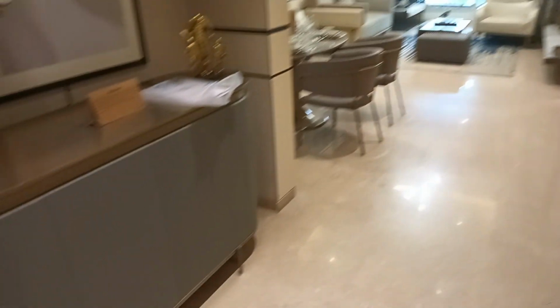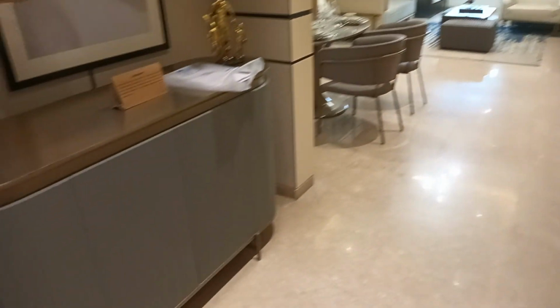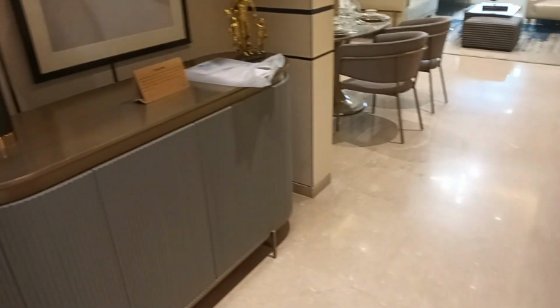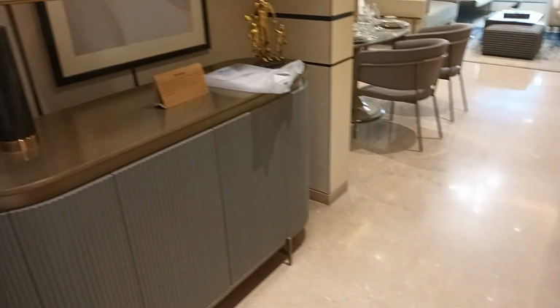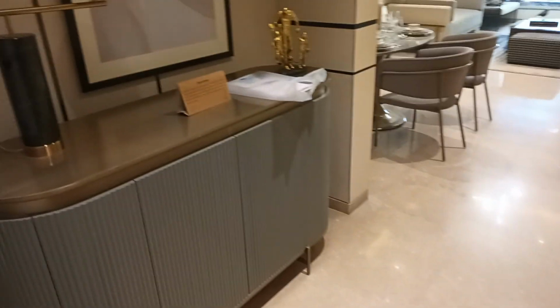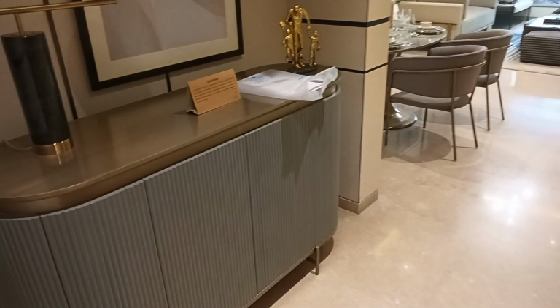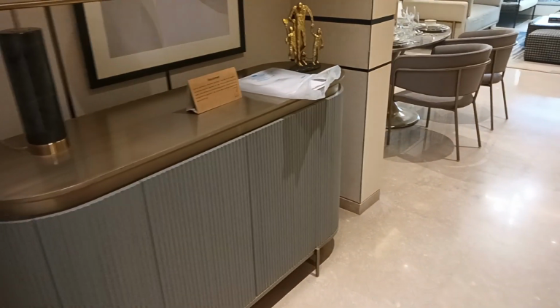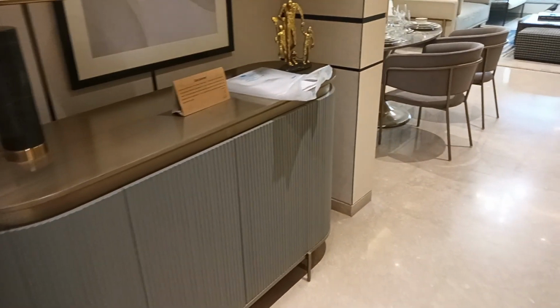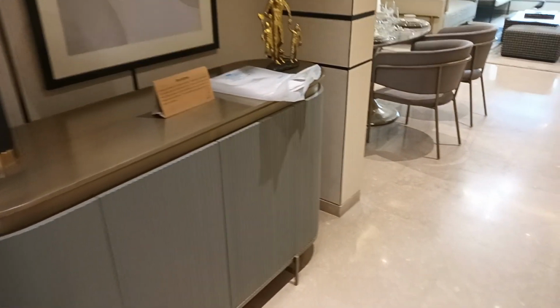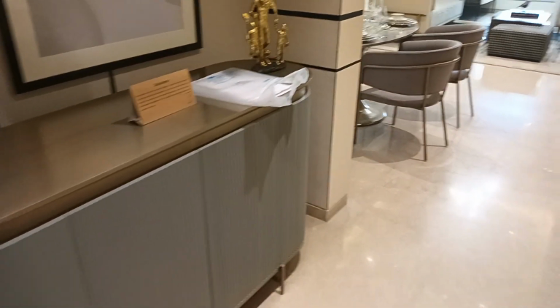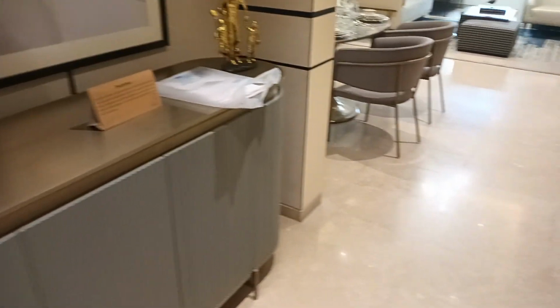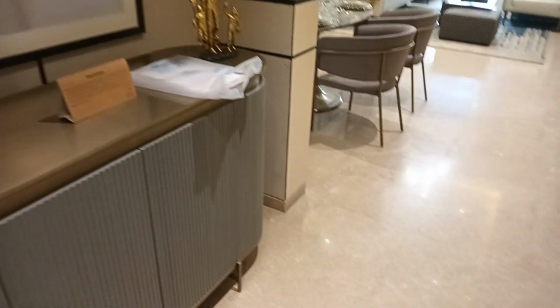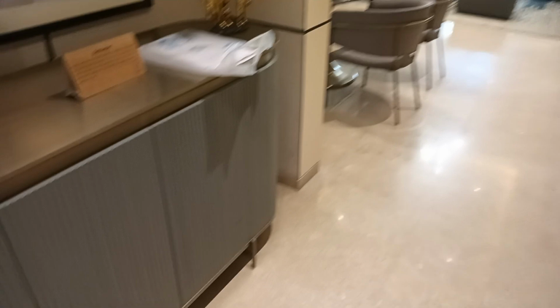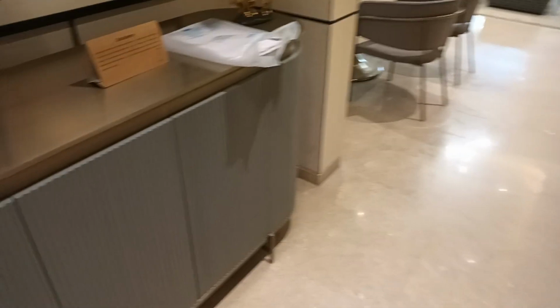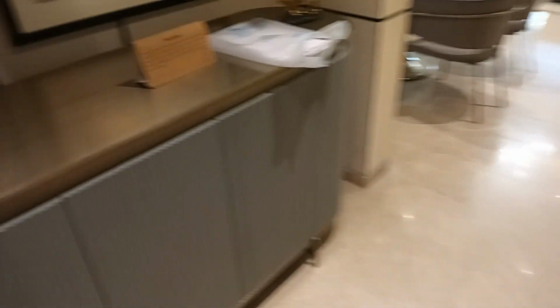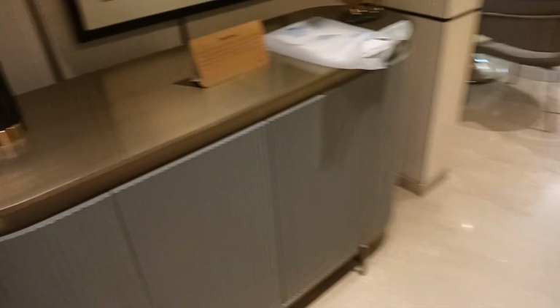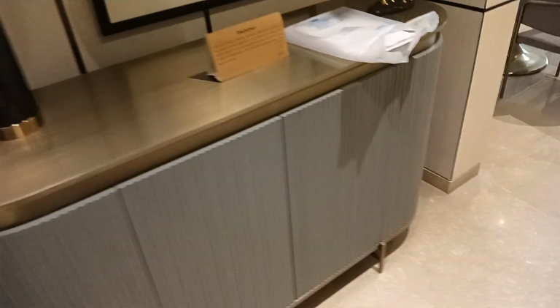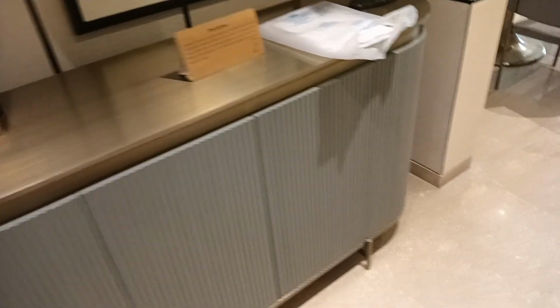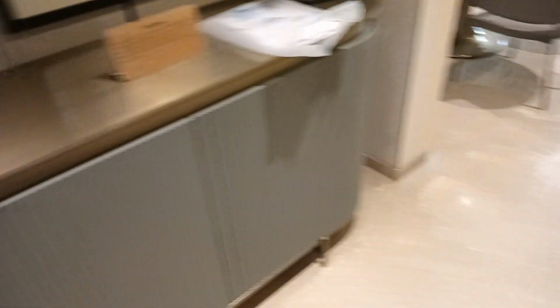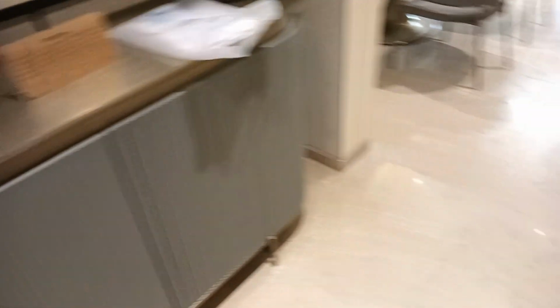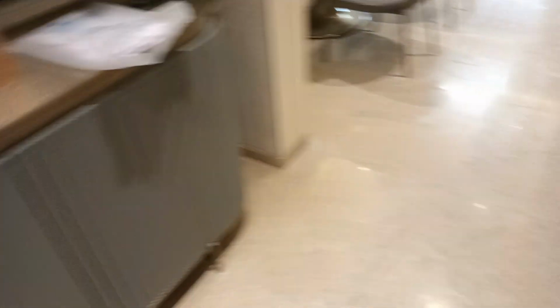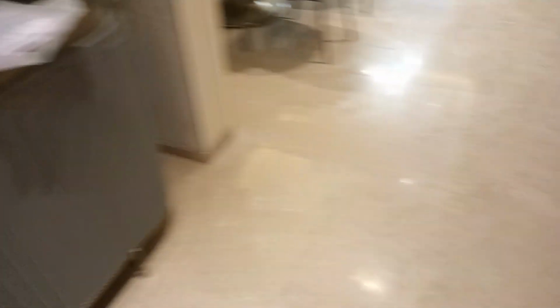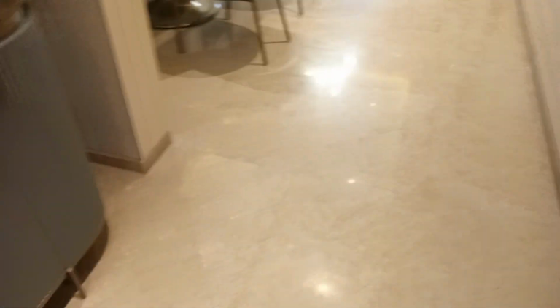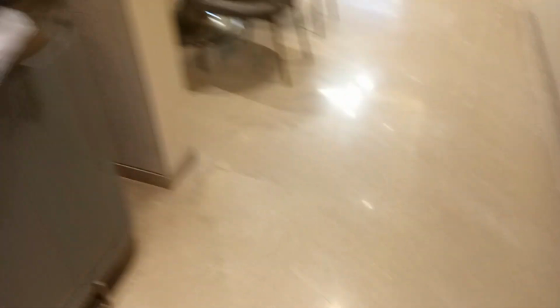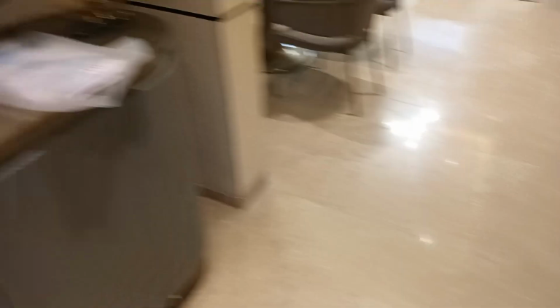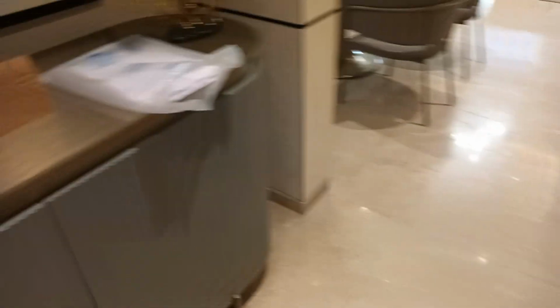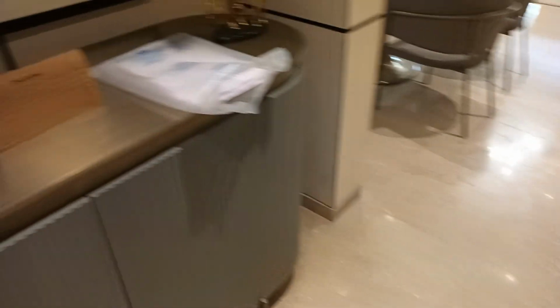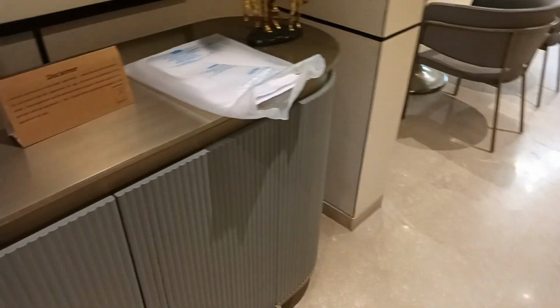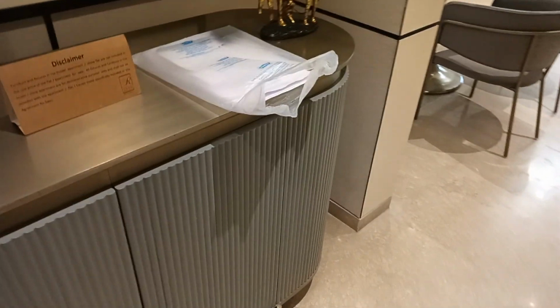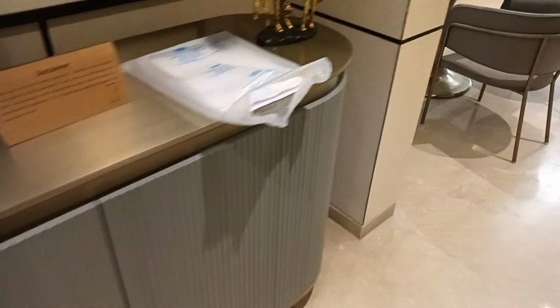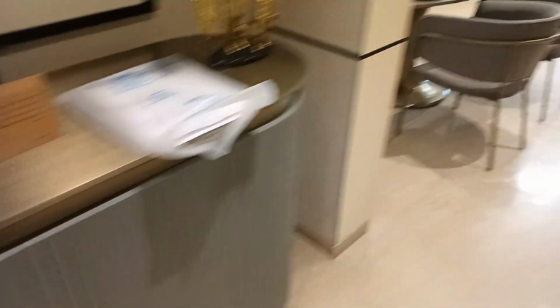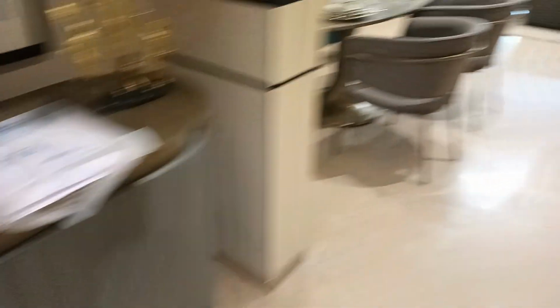This is your entrance lobby. You can get more space there.